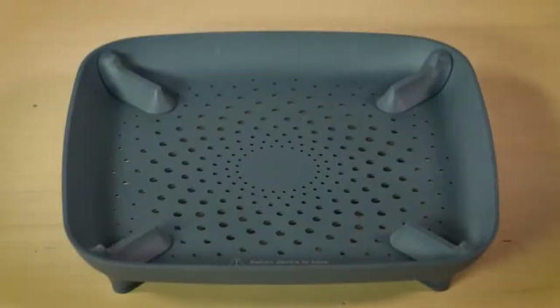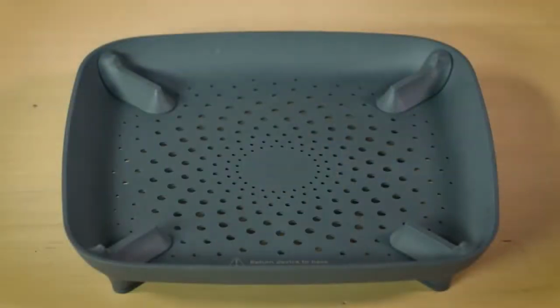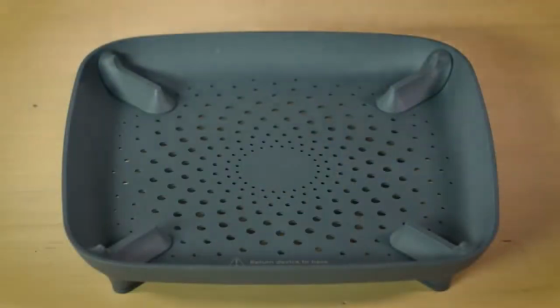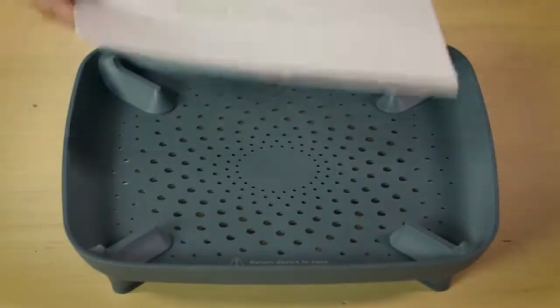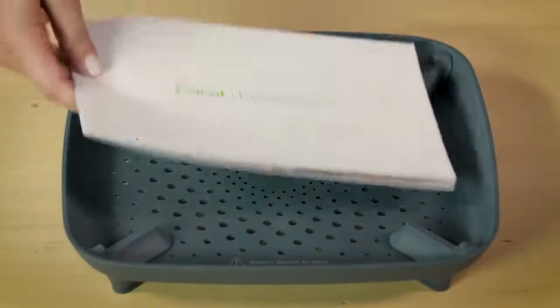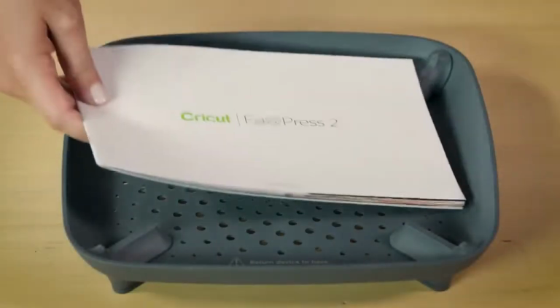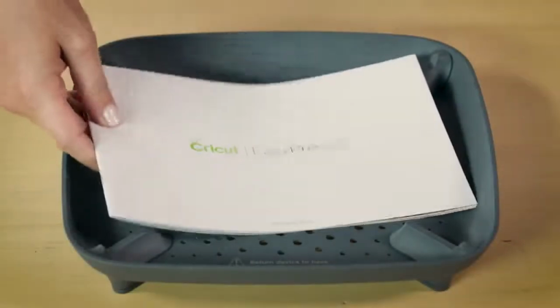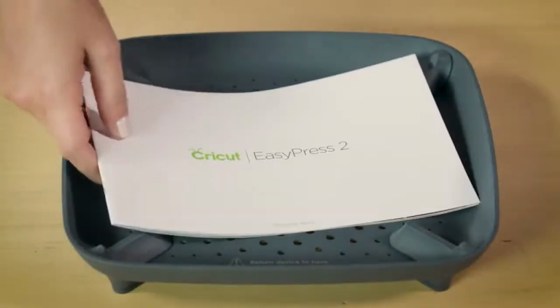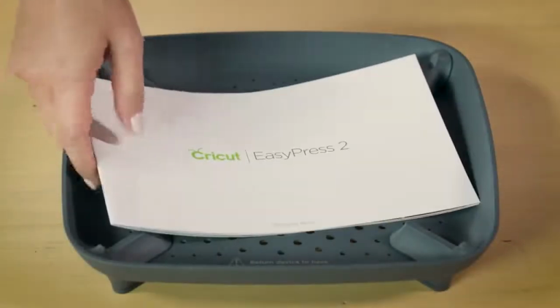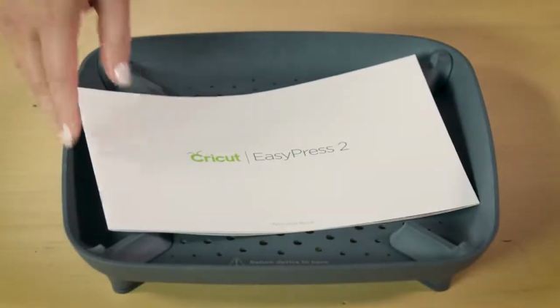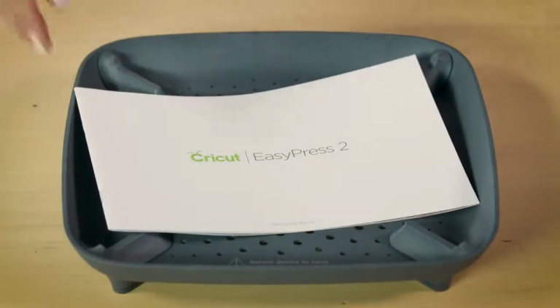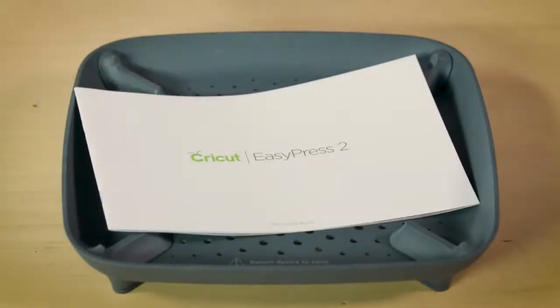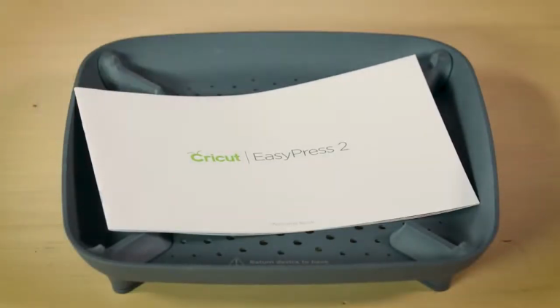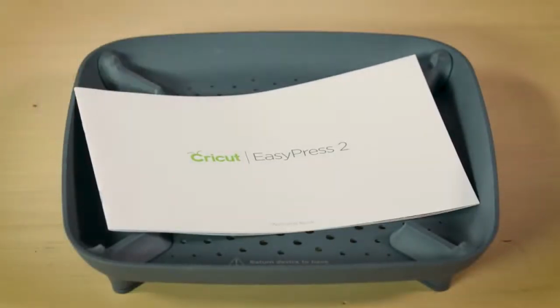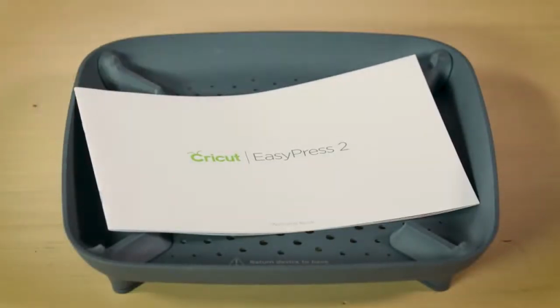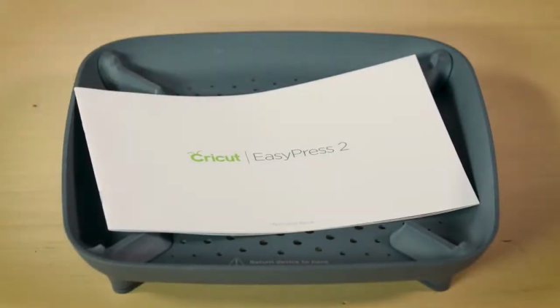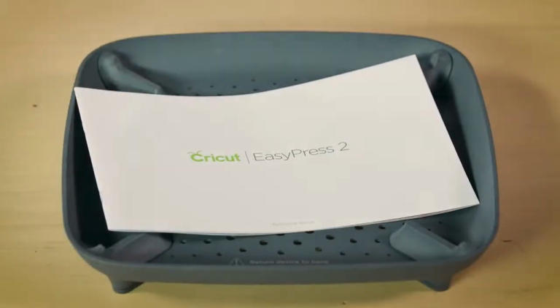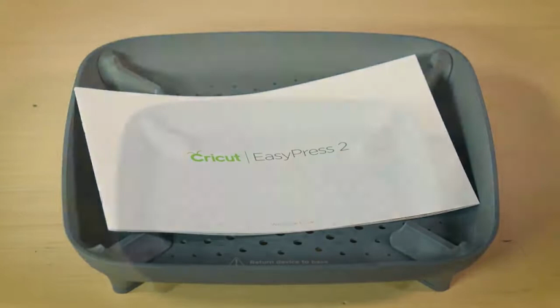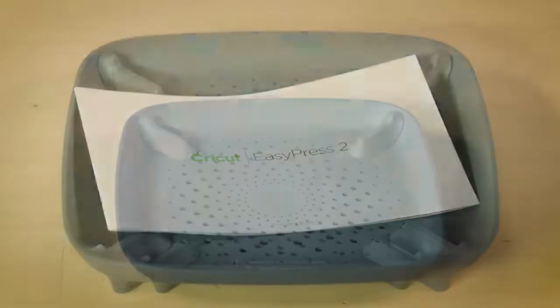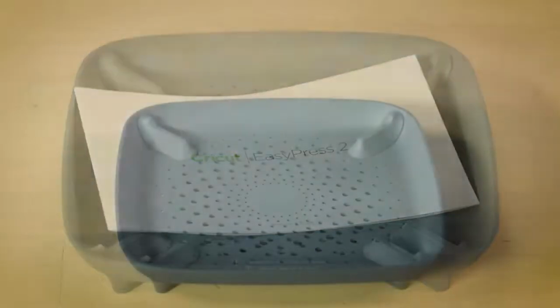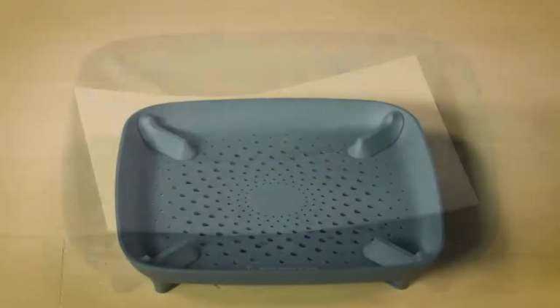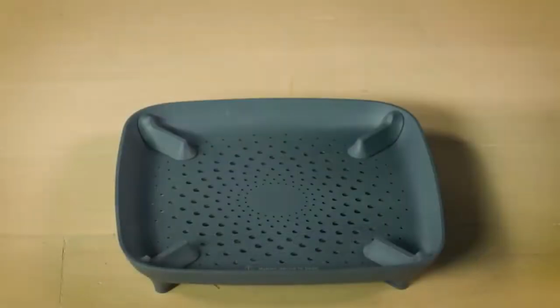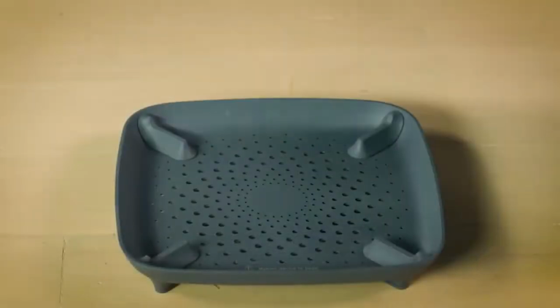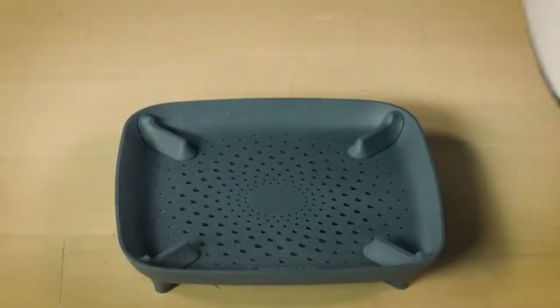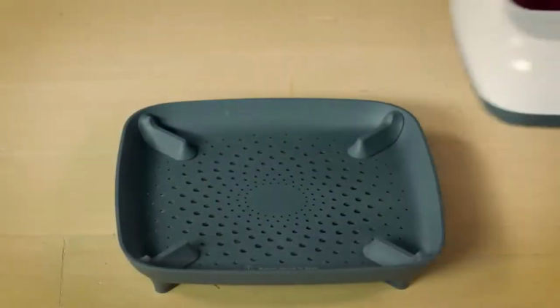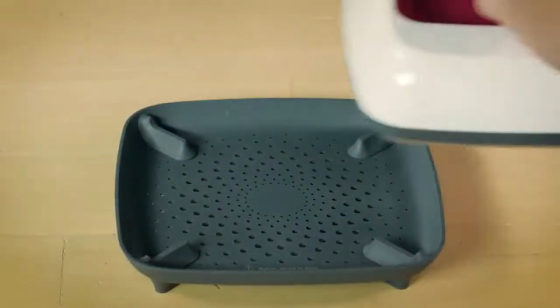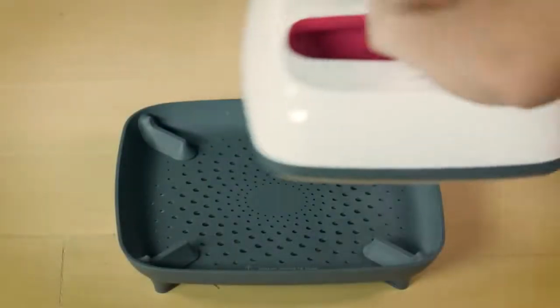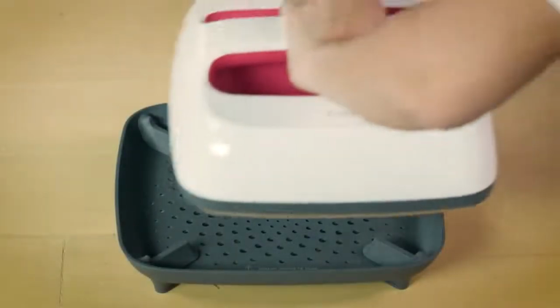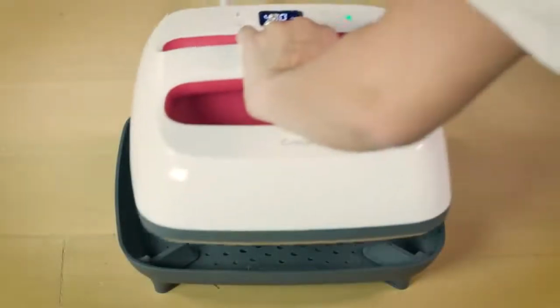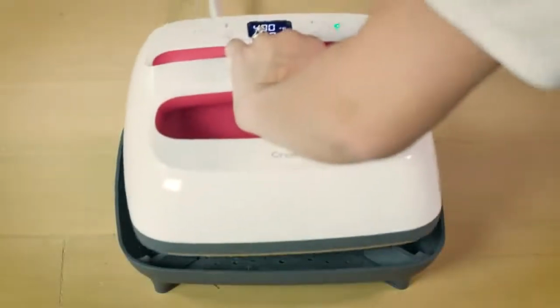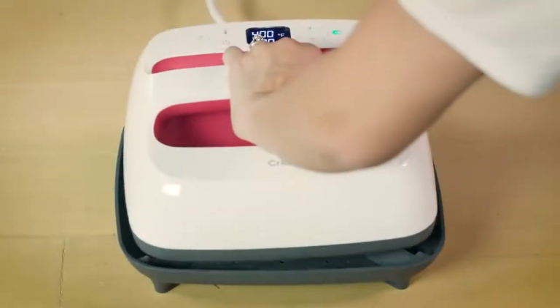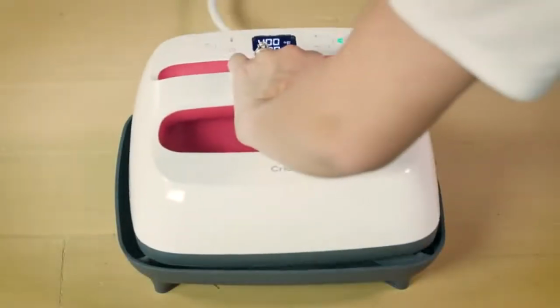All of them come with a safety base and a welcome booklet, and all models heat up hotter than ever — up to 400 degrees Fahrenheit.